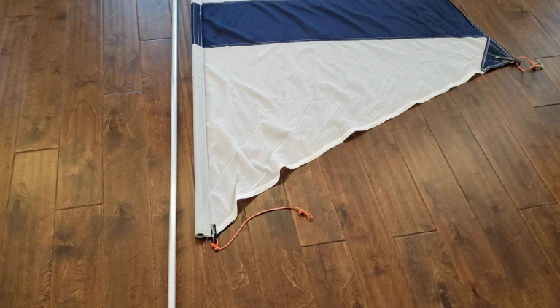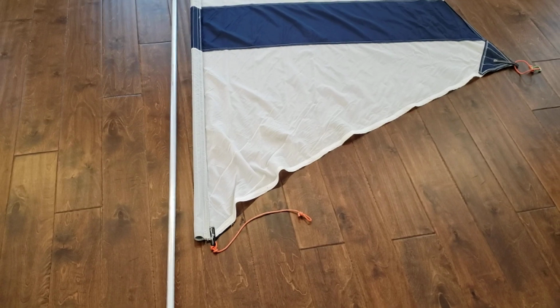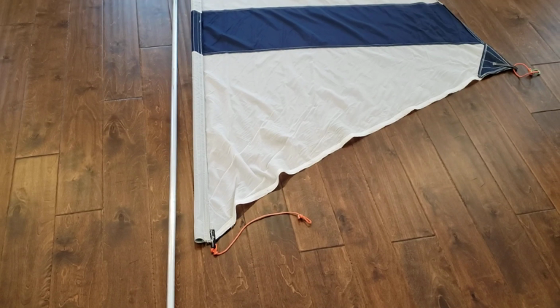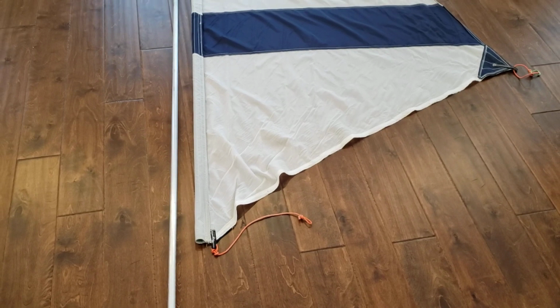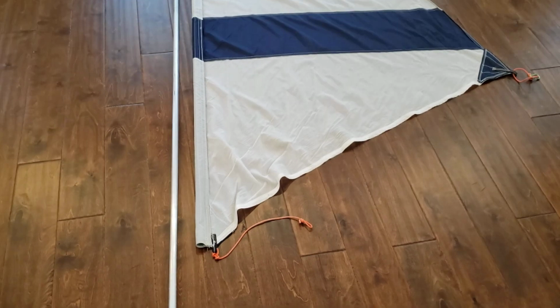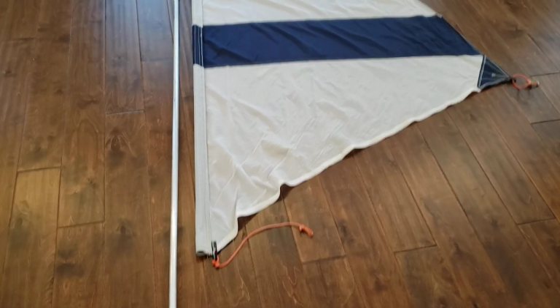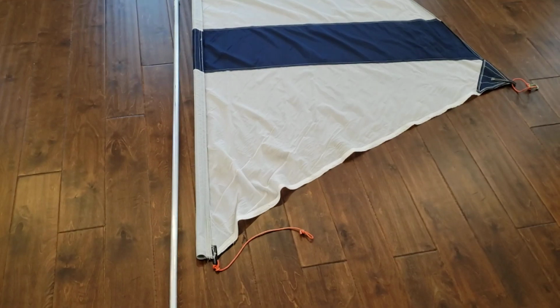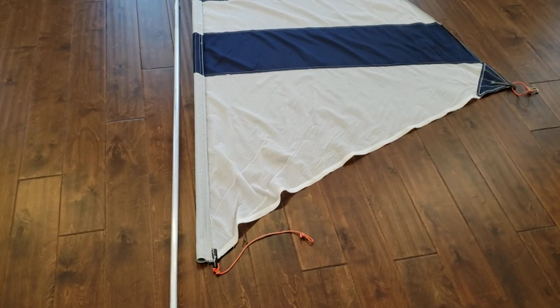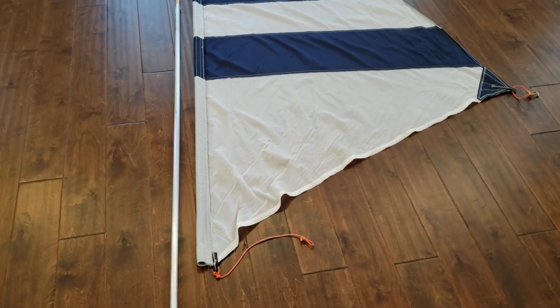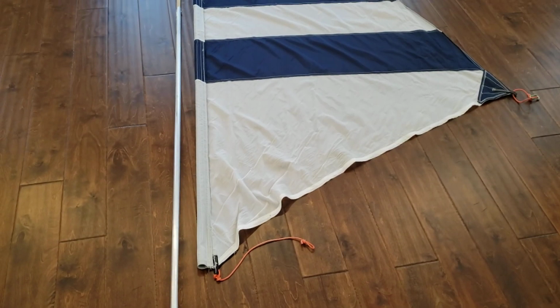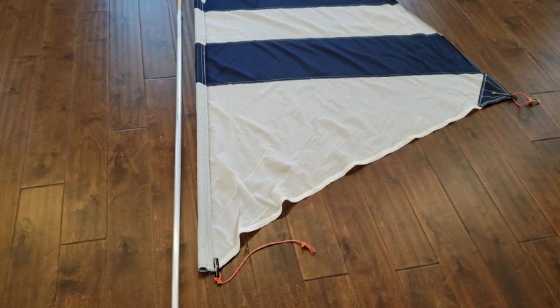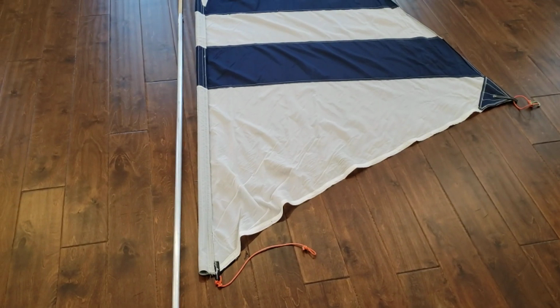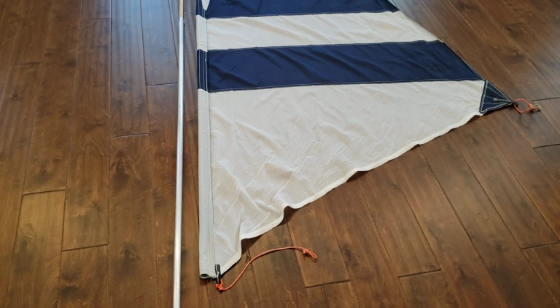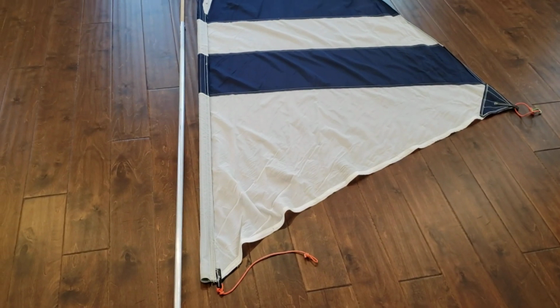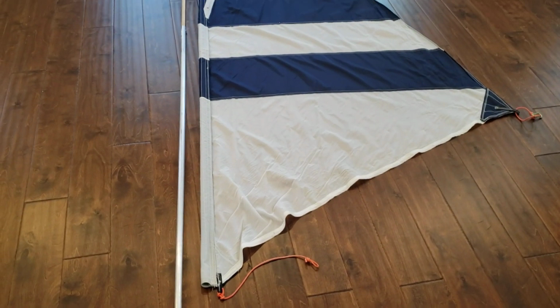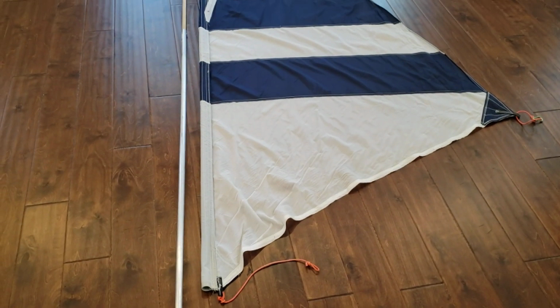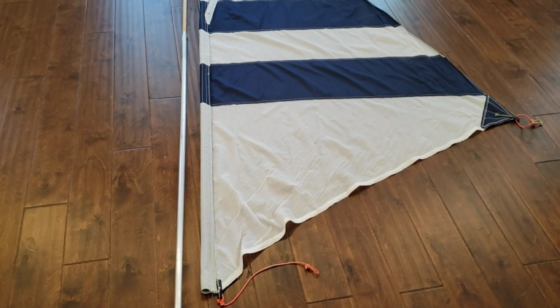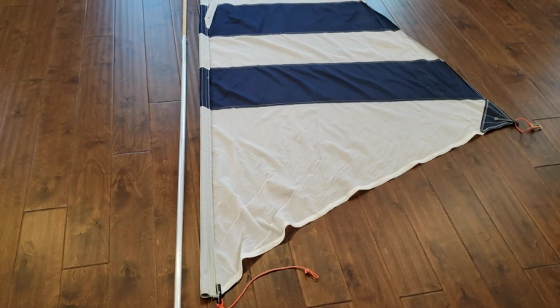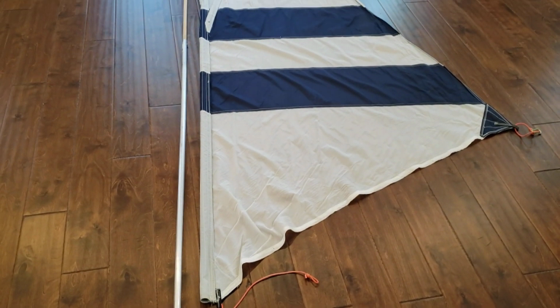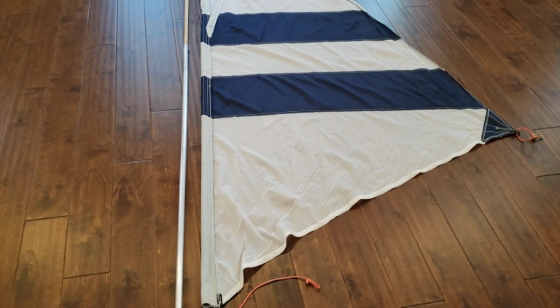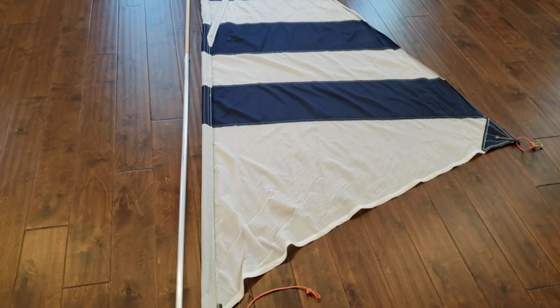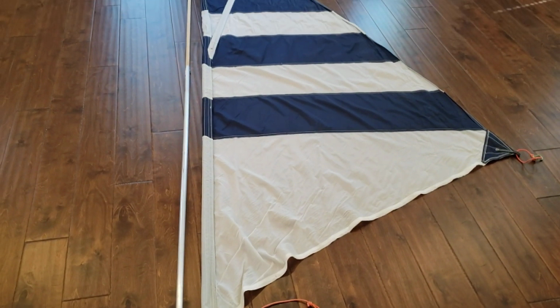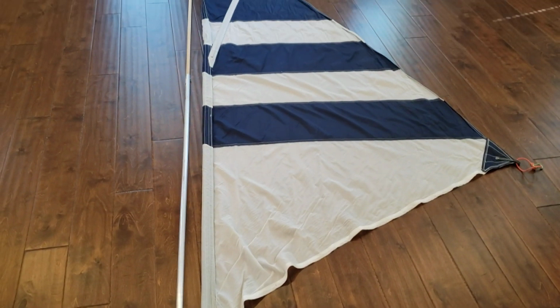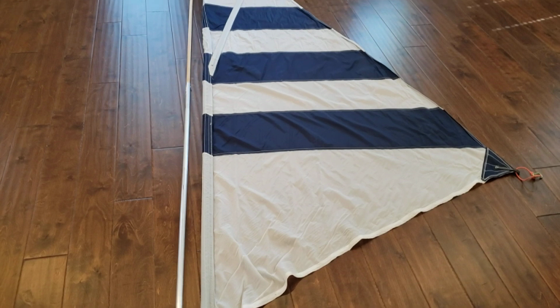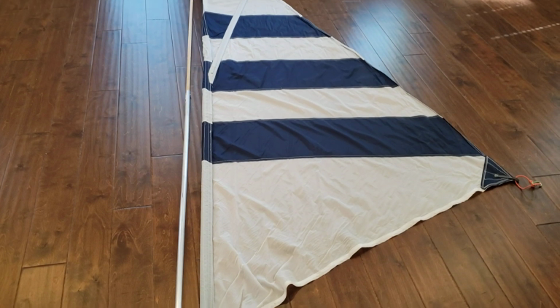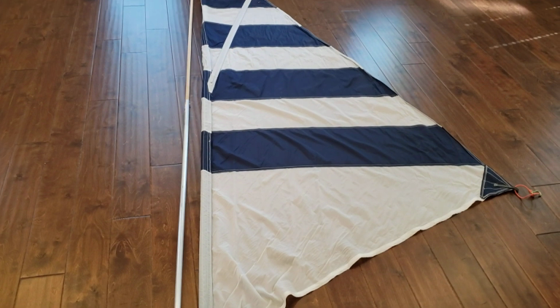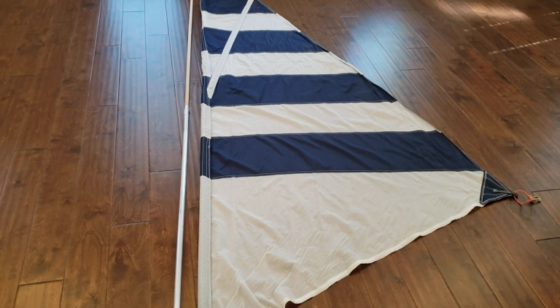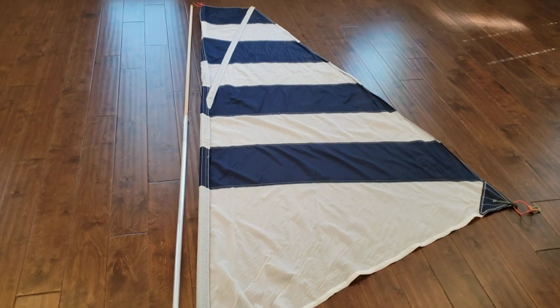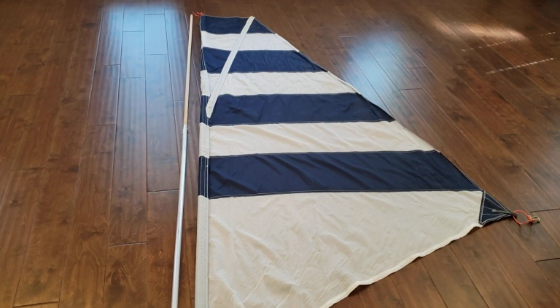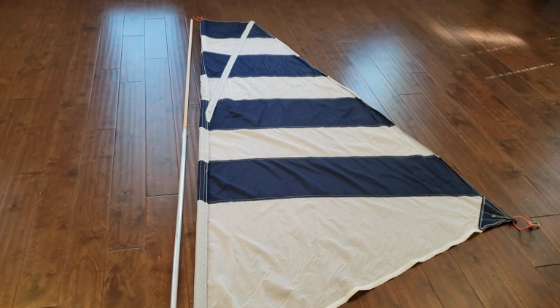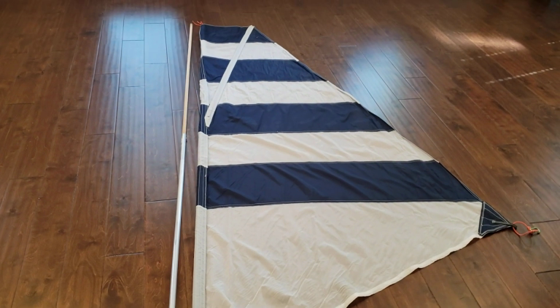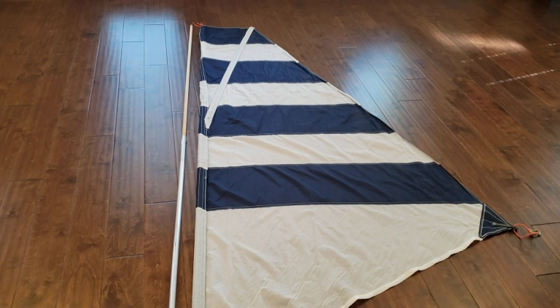Hello everyone. I got a couple of questions on the dimensions of the sail that I made for the Hobie Kayak.